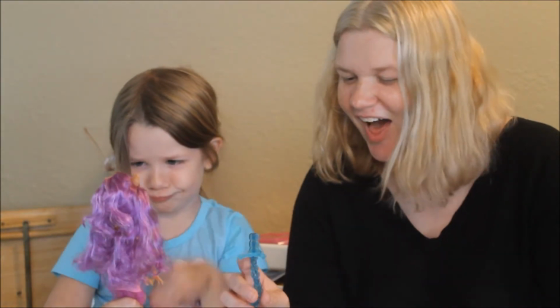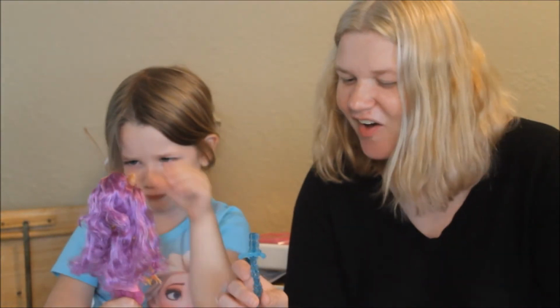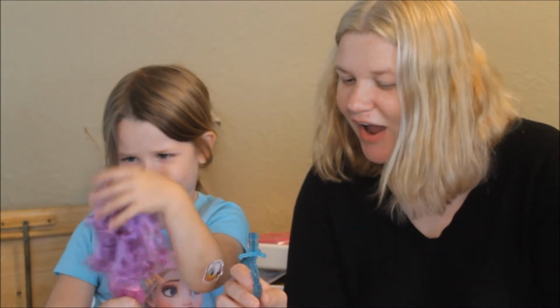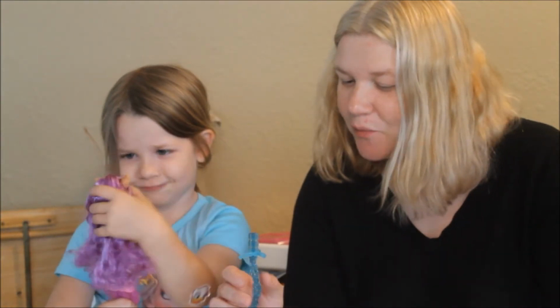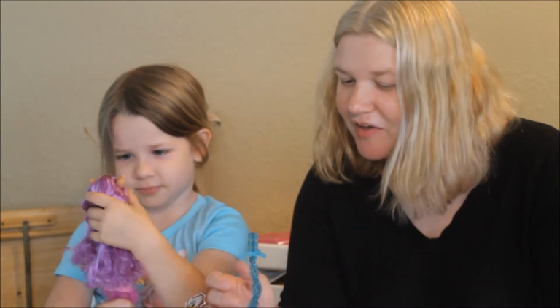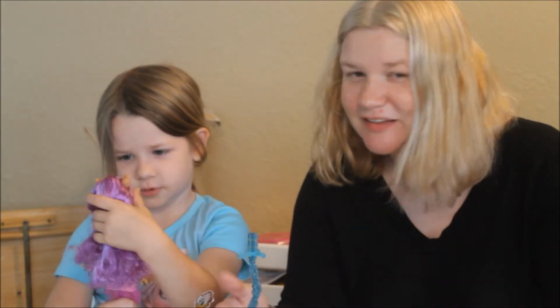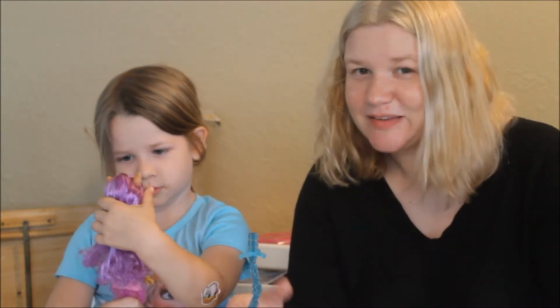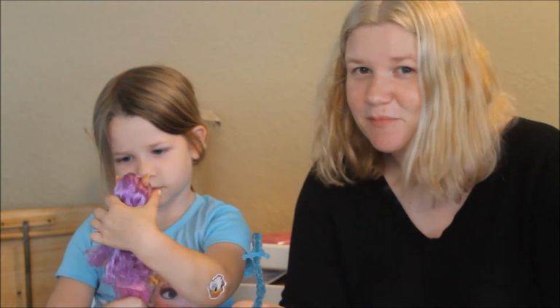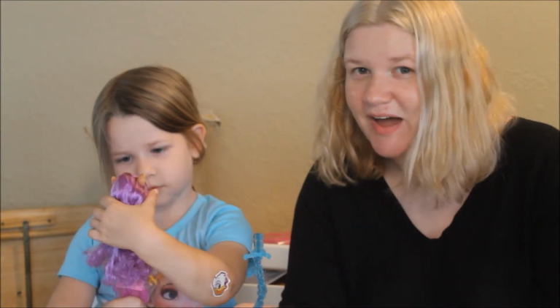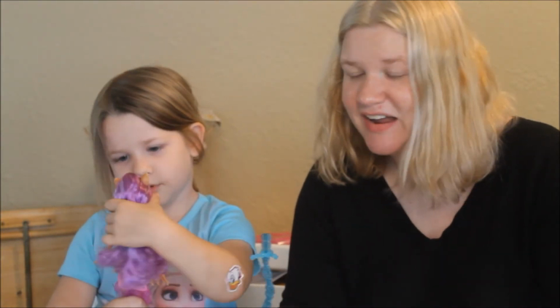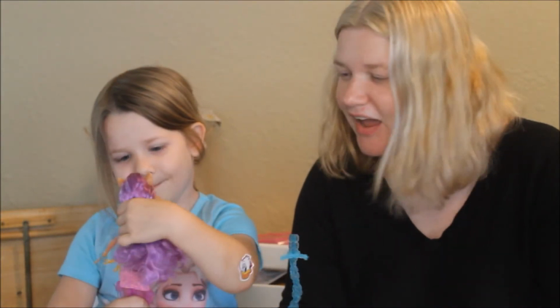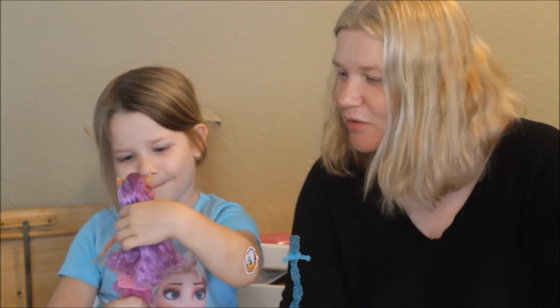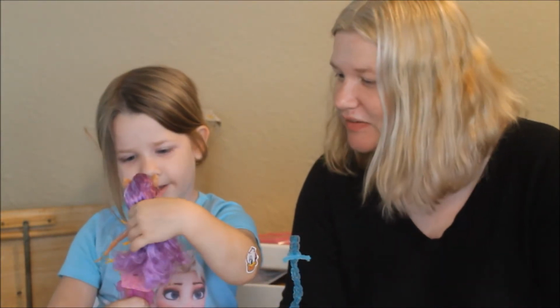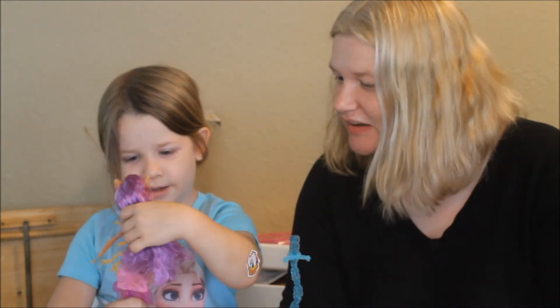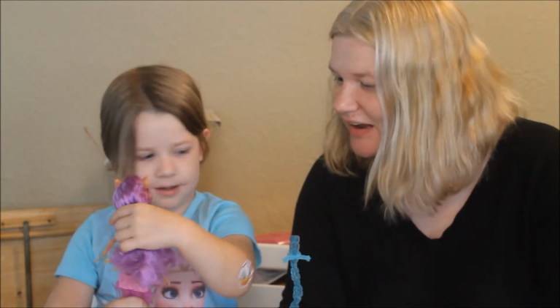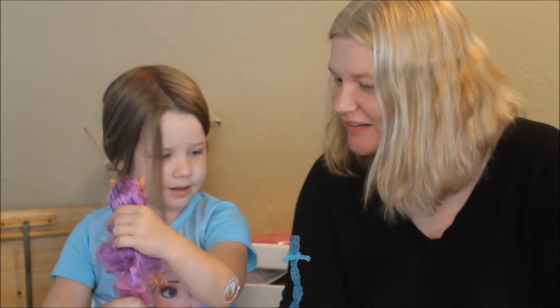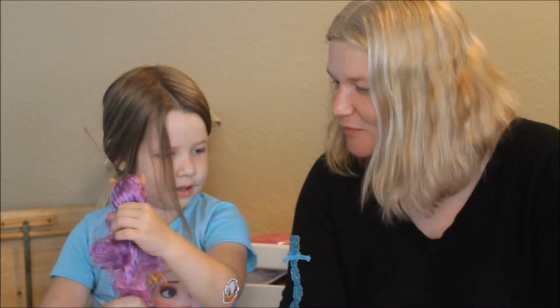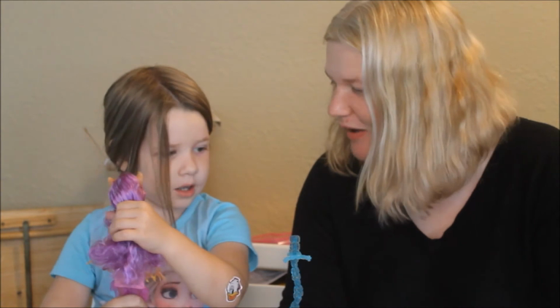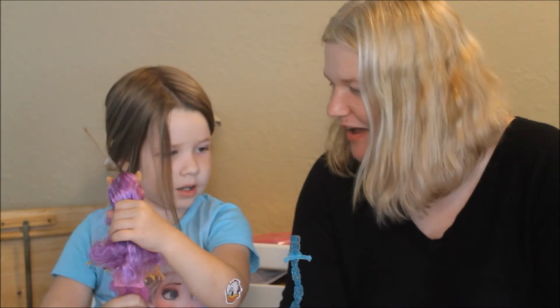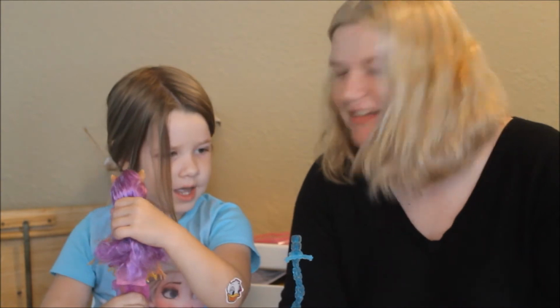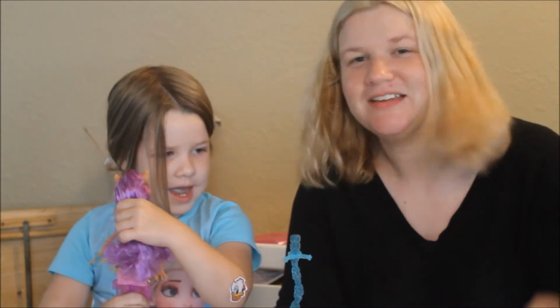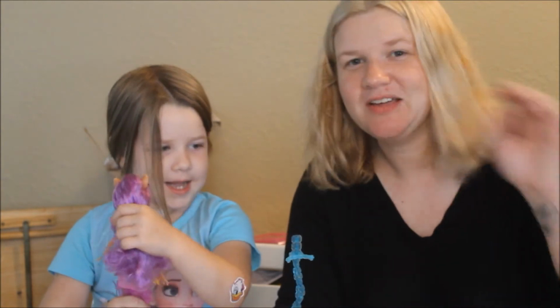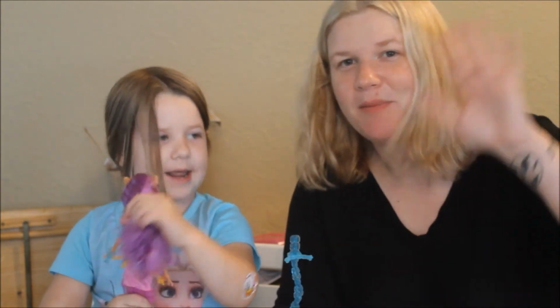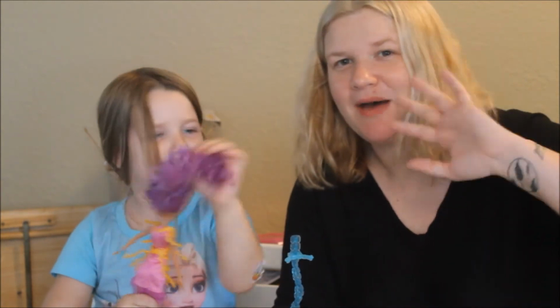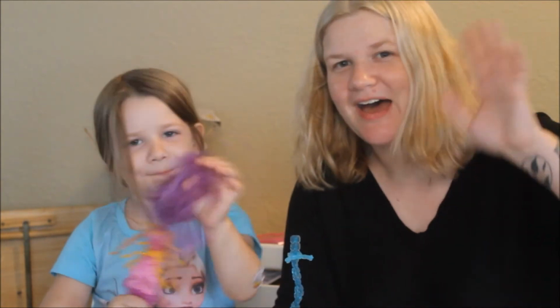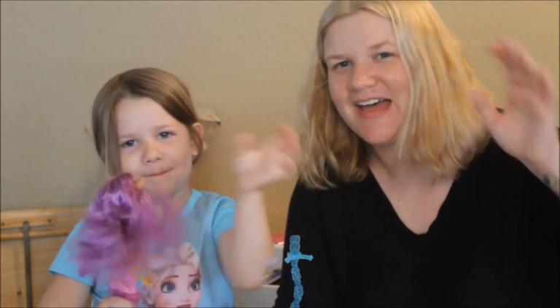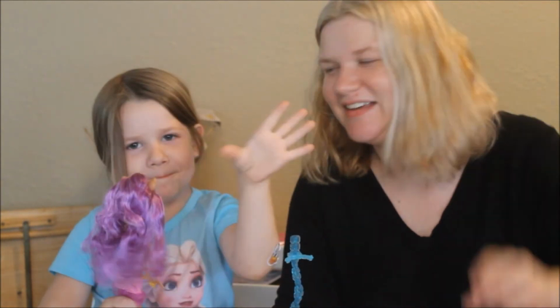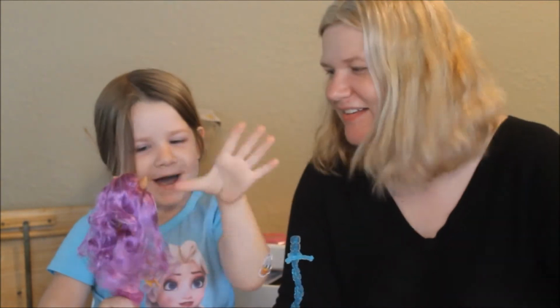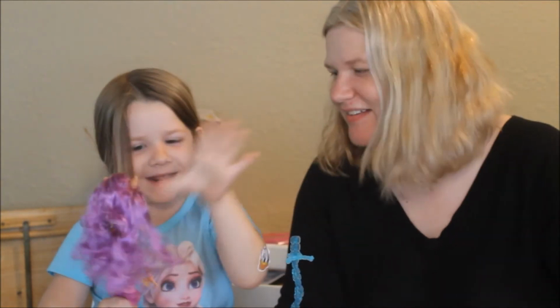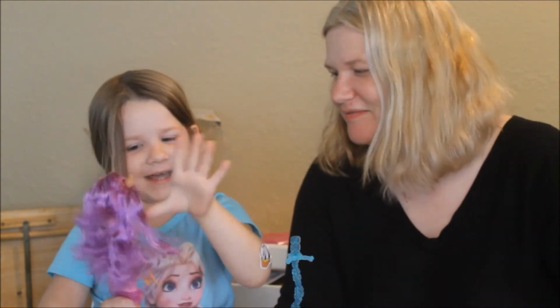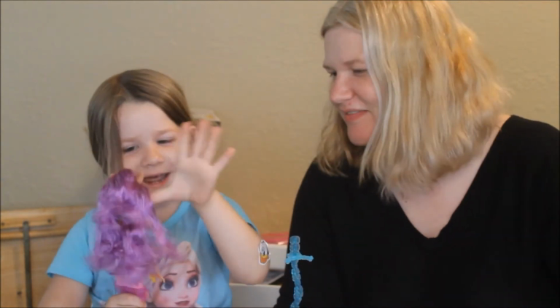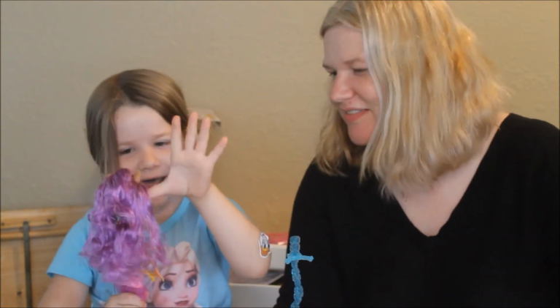All right, well let's say bye and we'll see you next time, okay? Bye-bye. I'm saying goodbye.